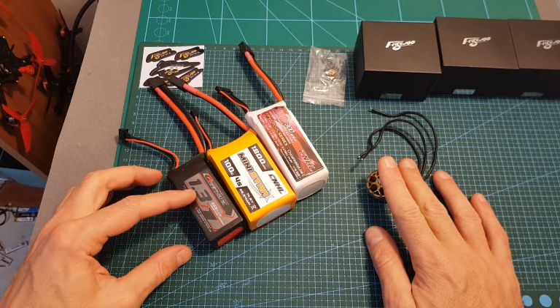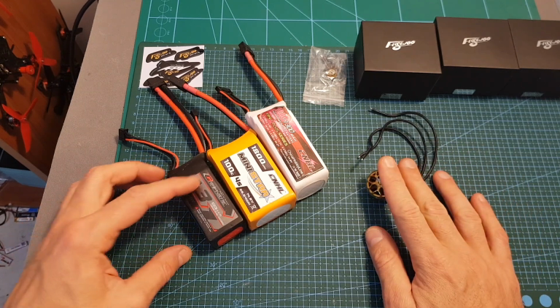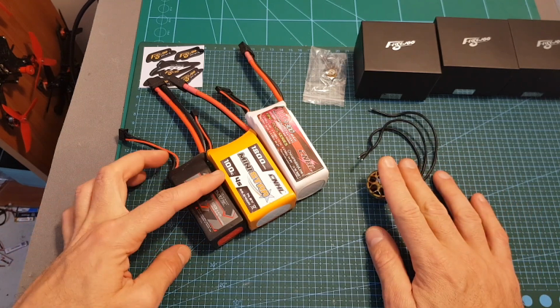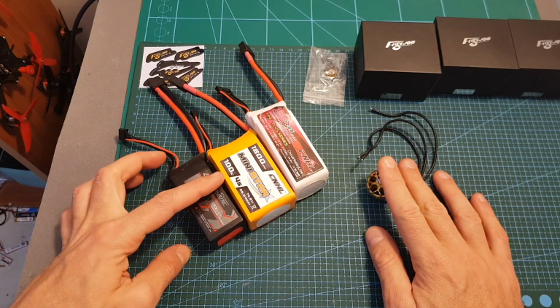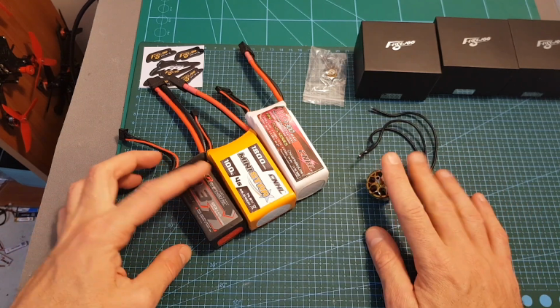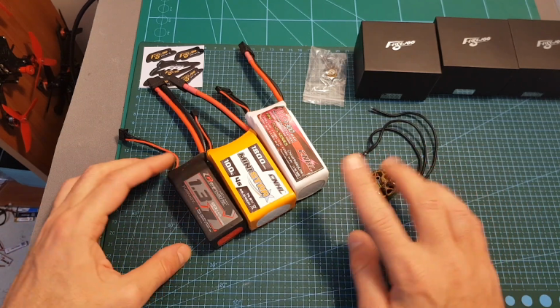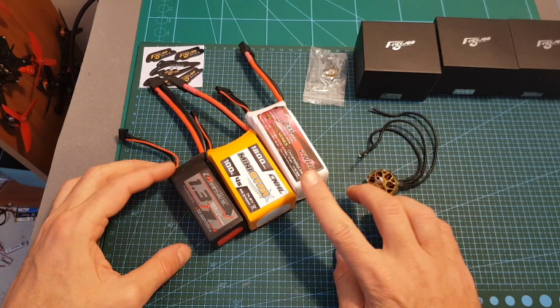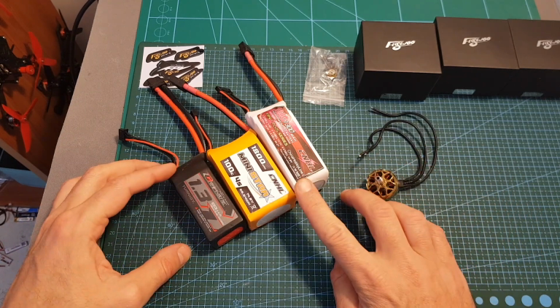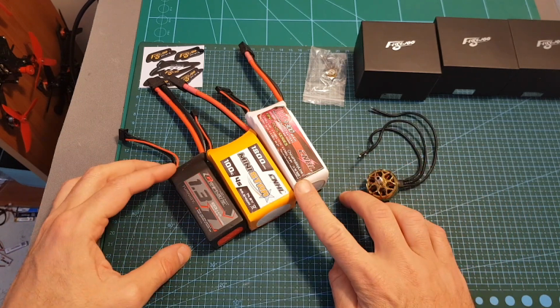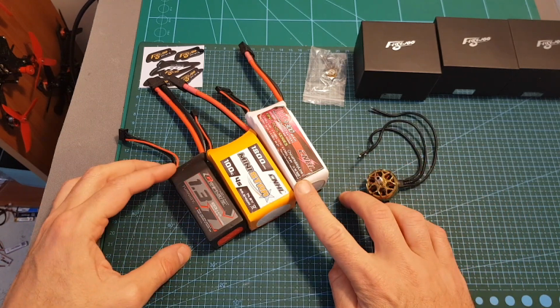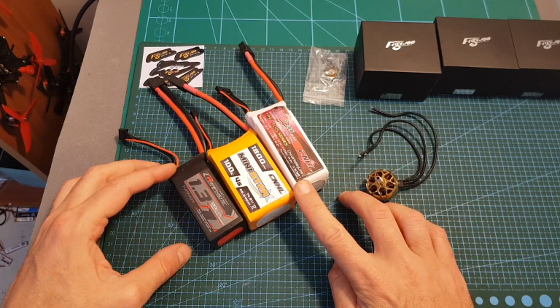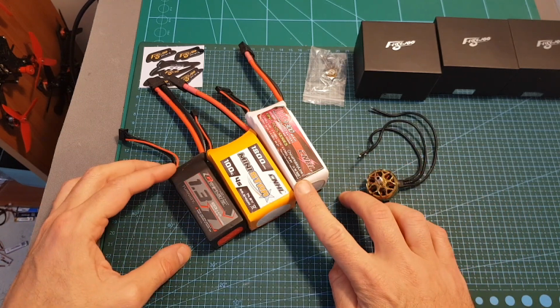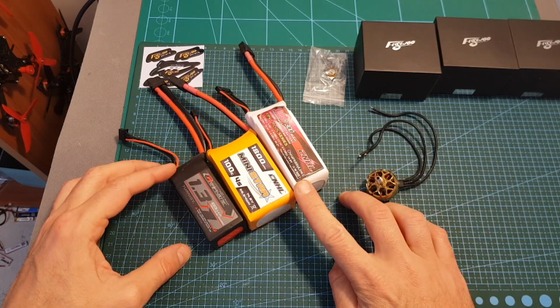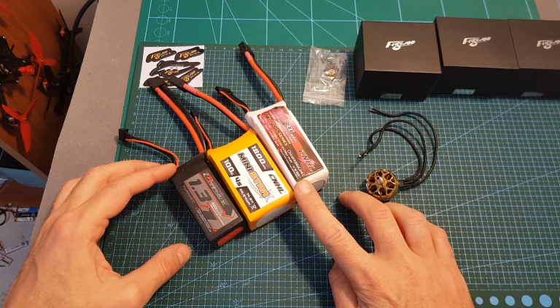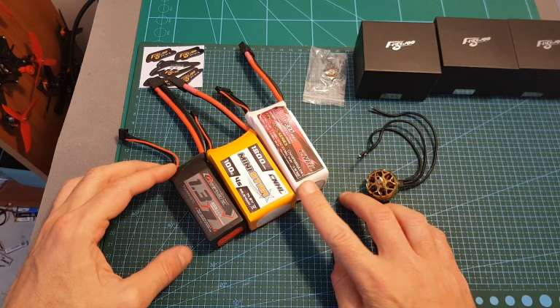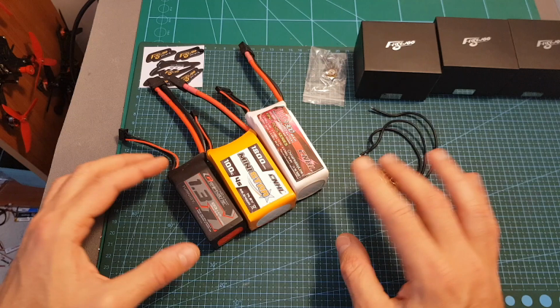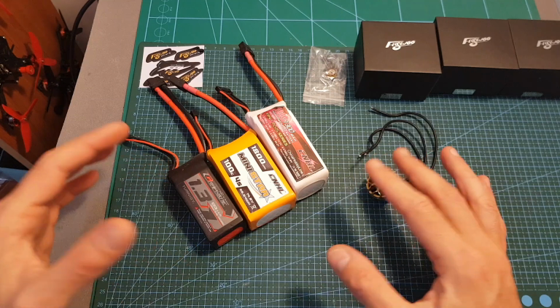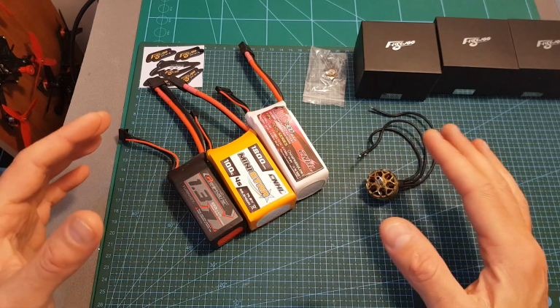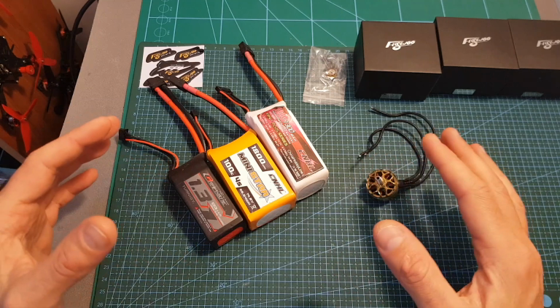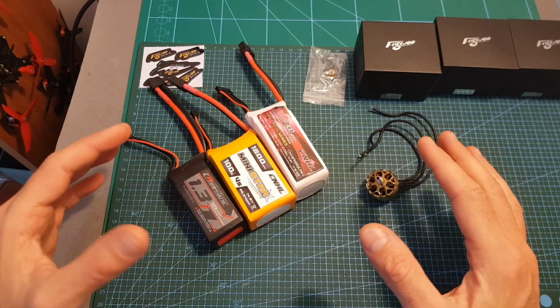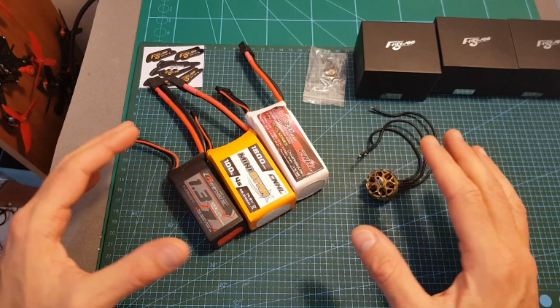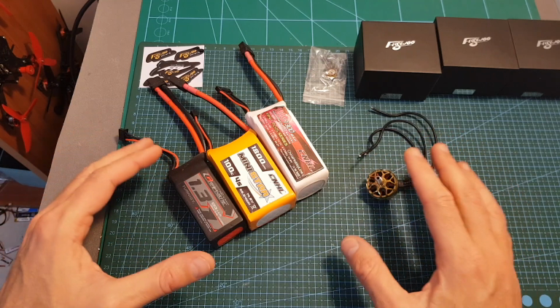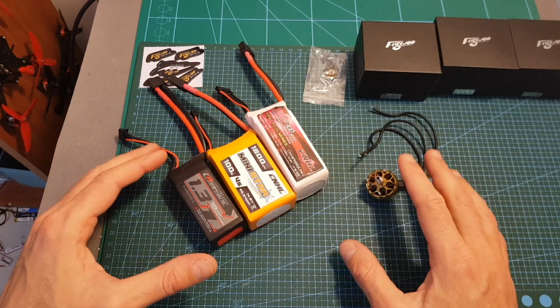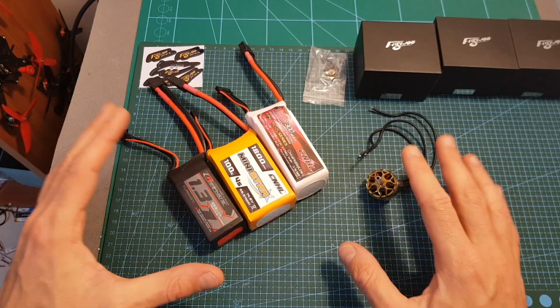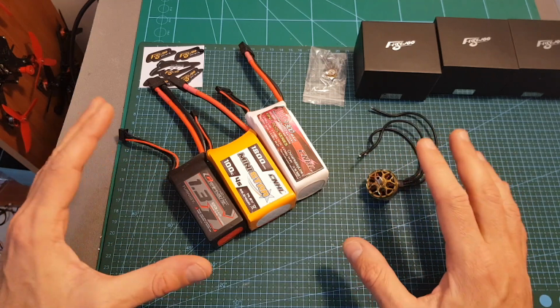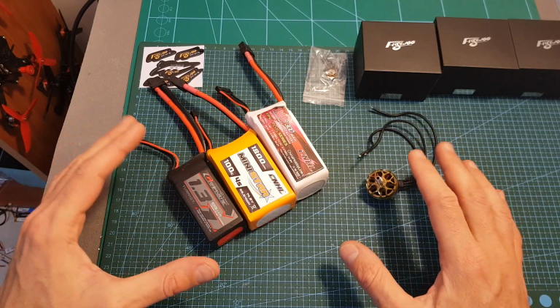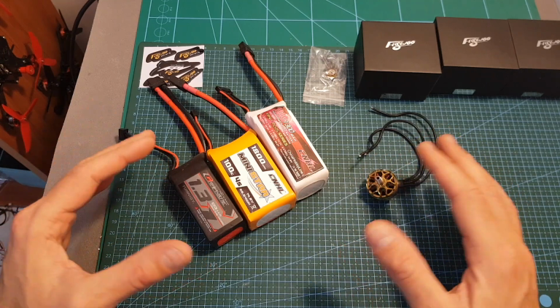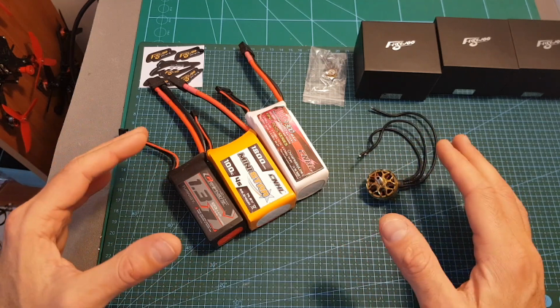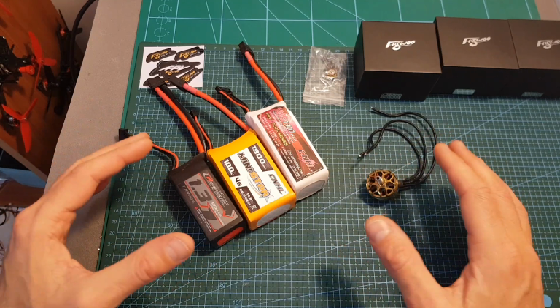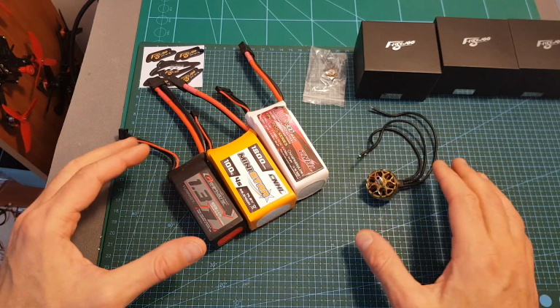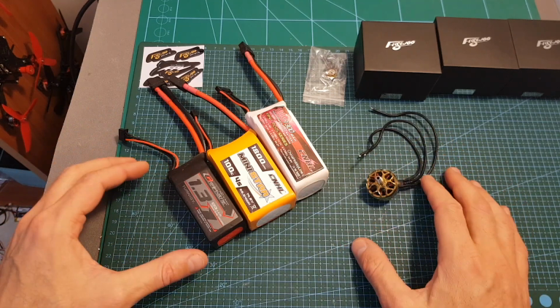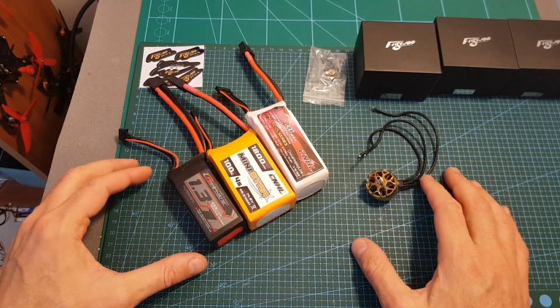The next thing I'm going to do is bench test this motor using 3S, 4S, and 5S batteries, and I'll see you in a bit to go over the results.